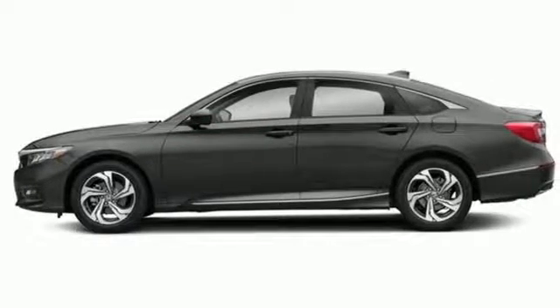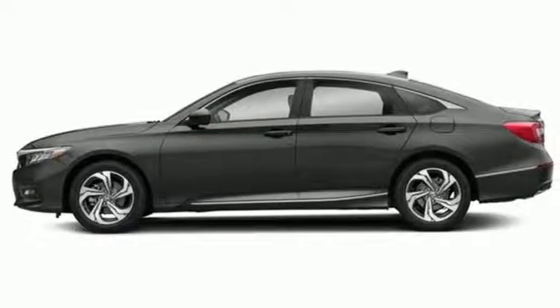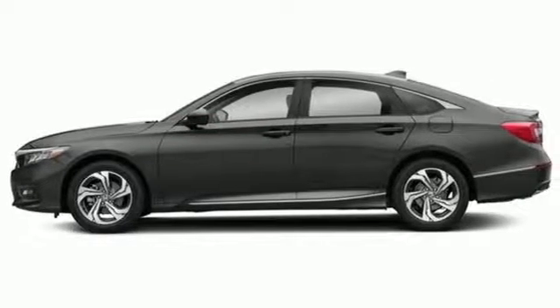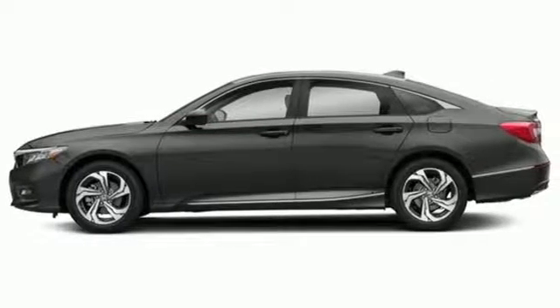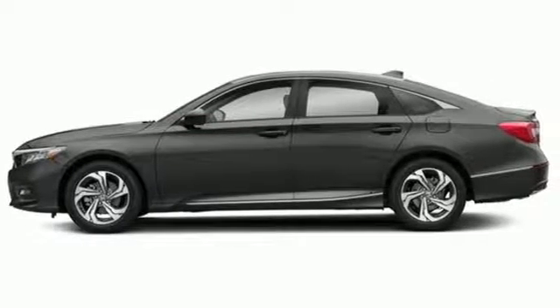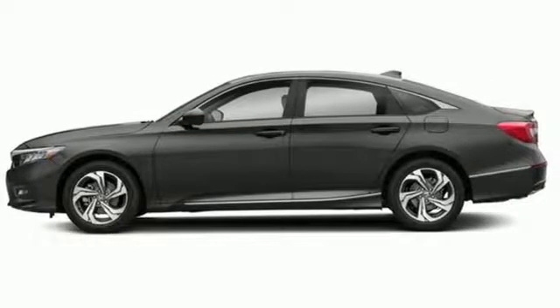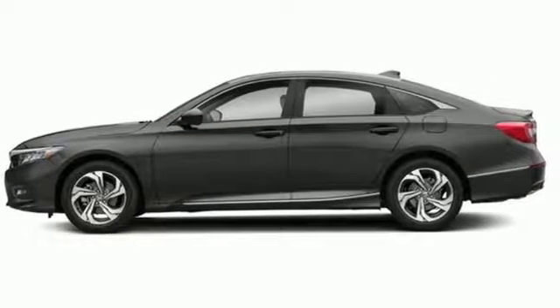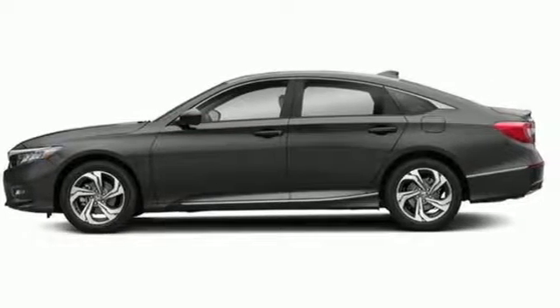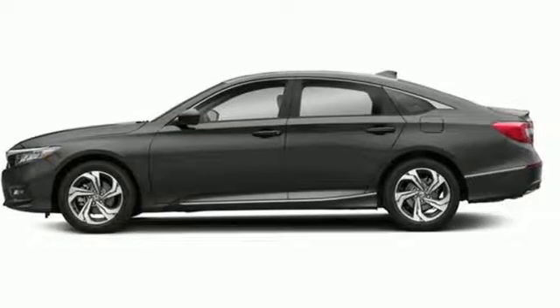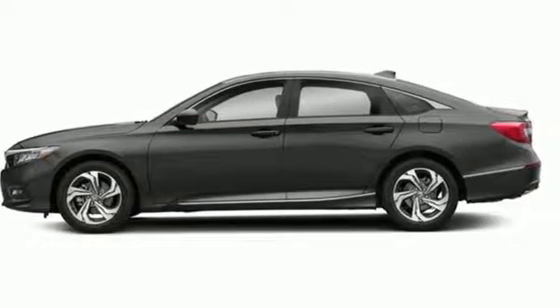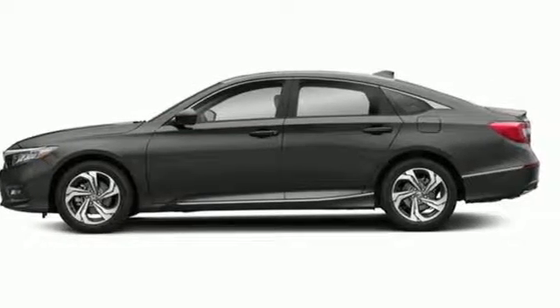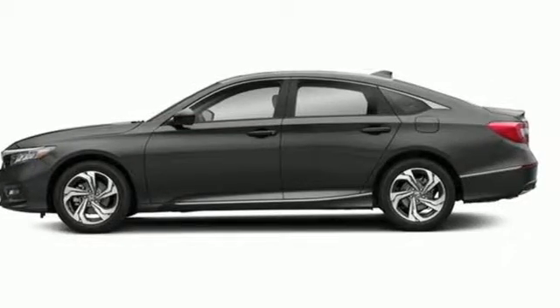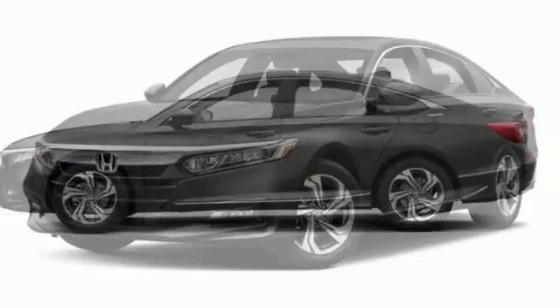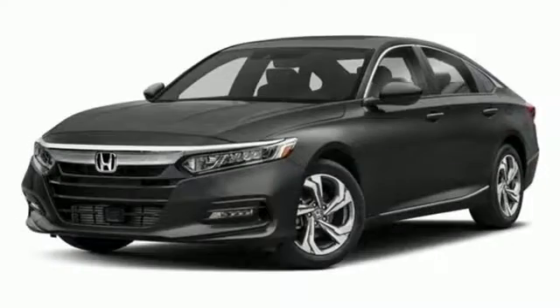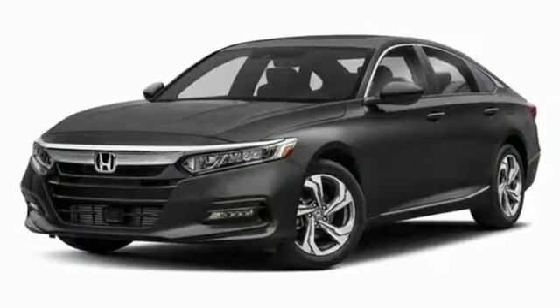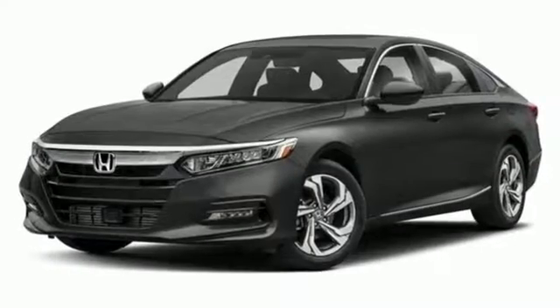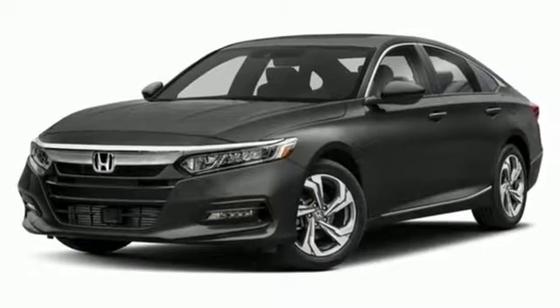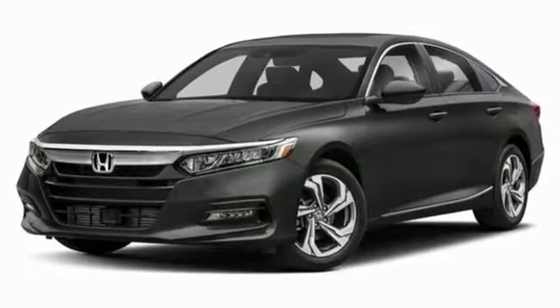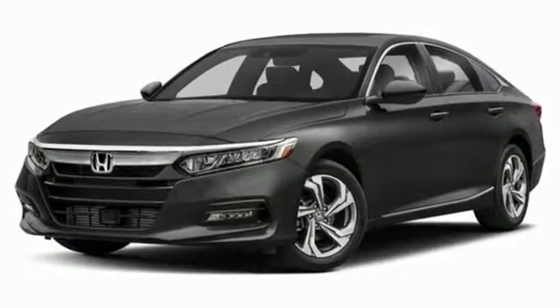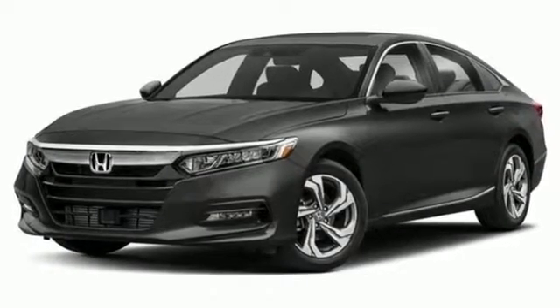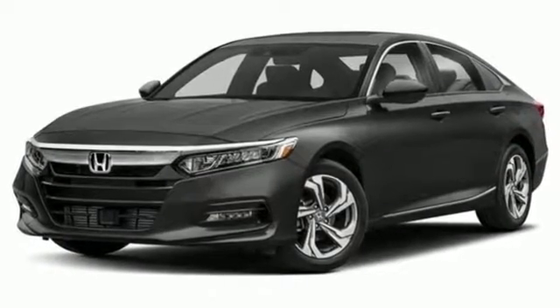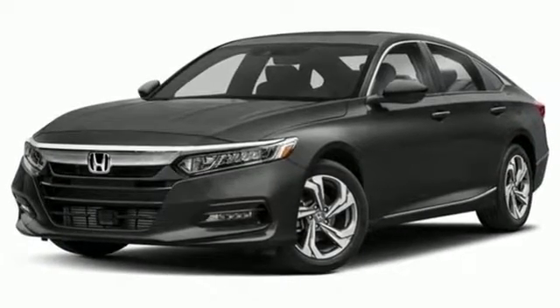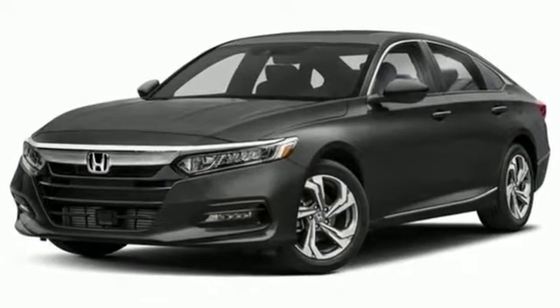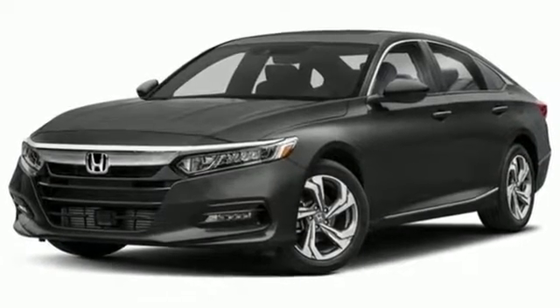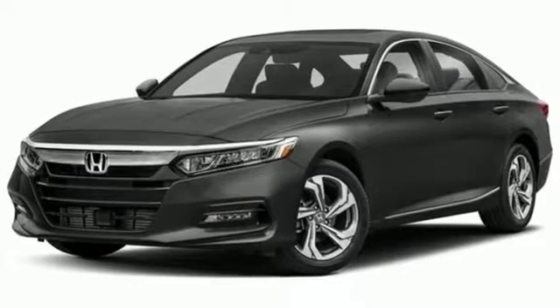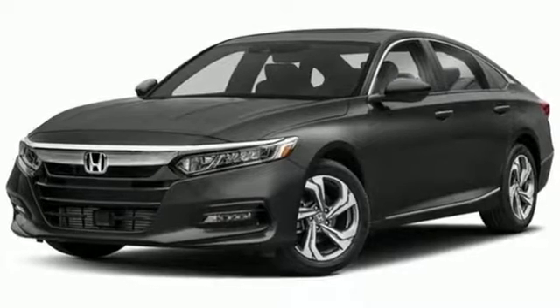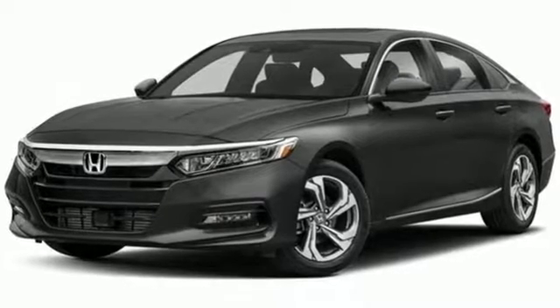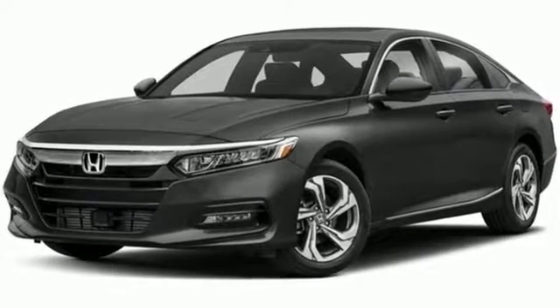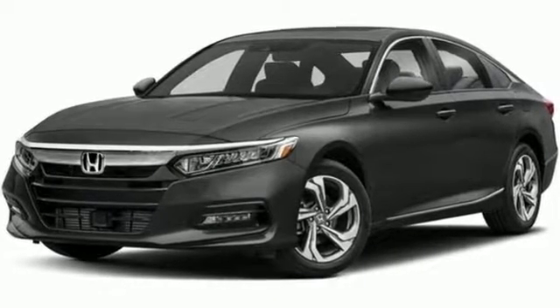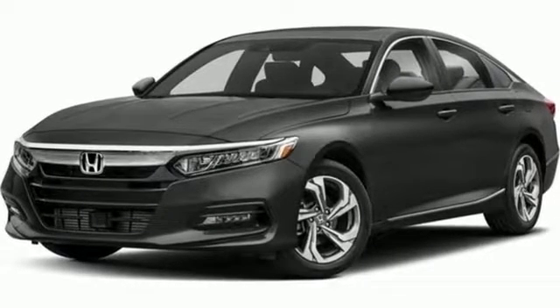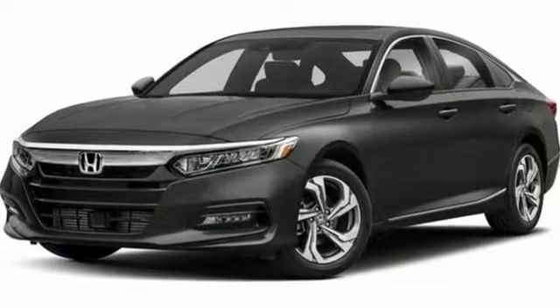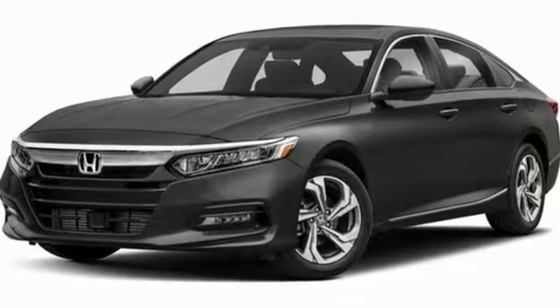Every Honda is designed with a driver in mind. There's even more to see in person. Take it for a test drive today.